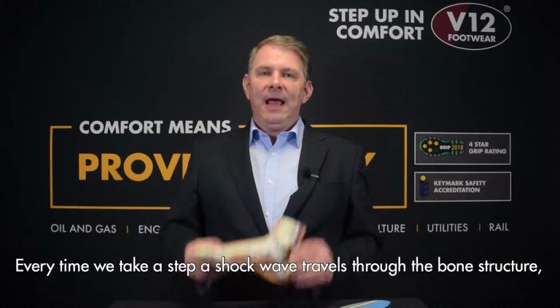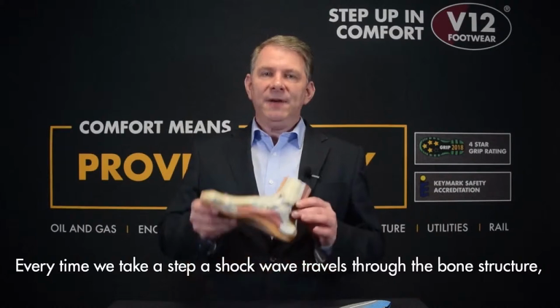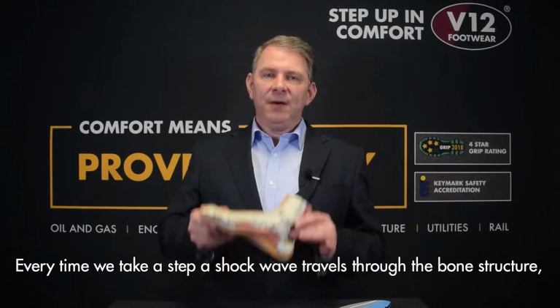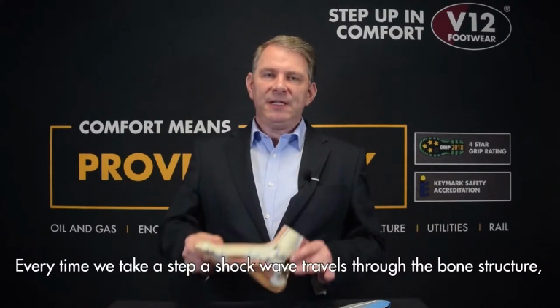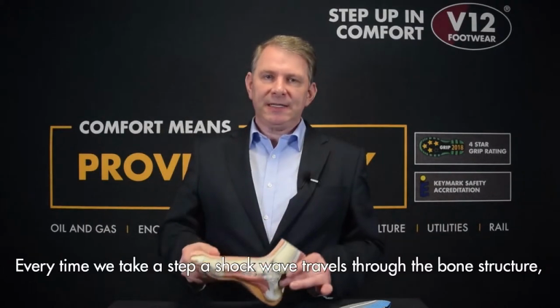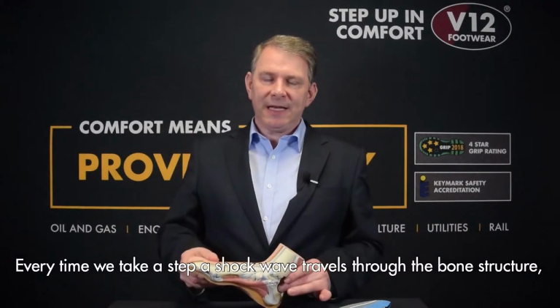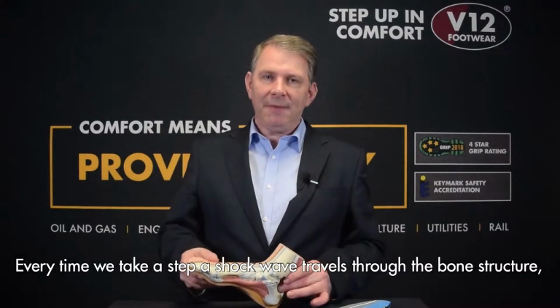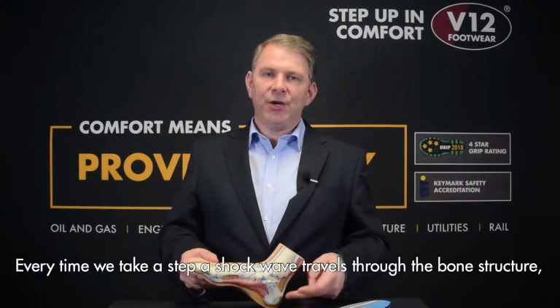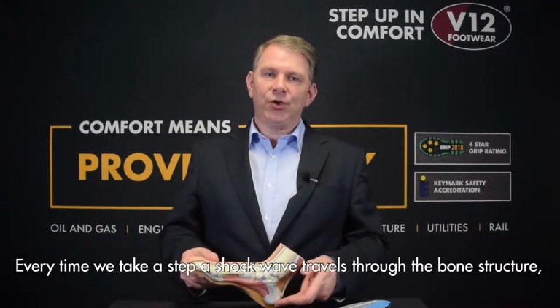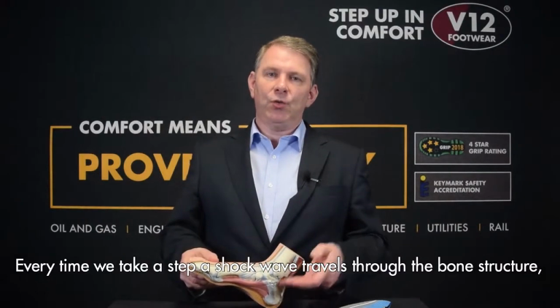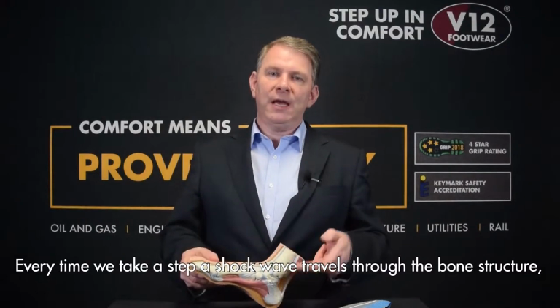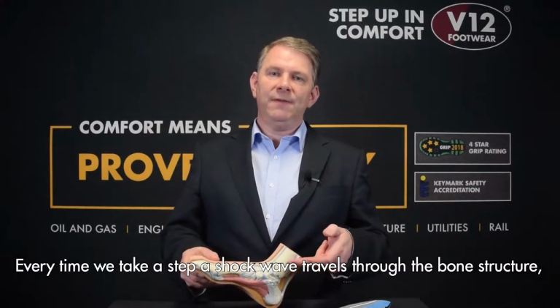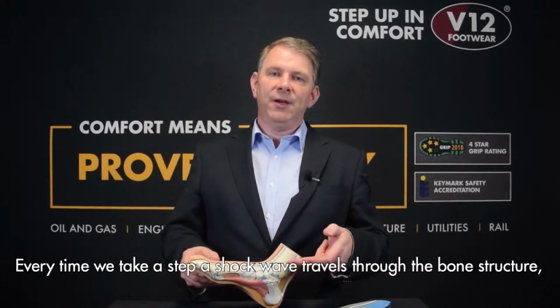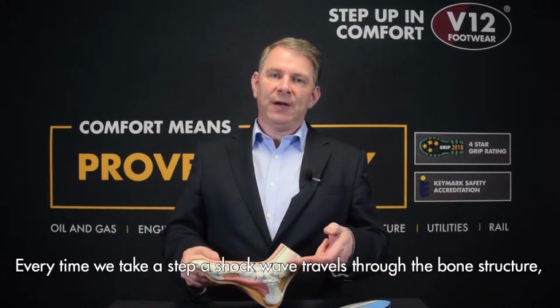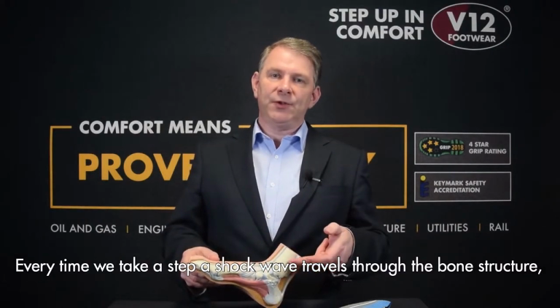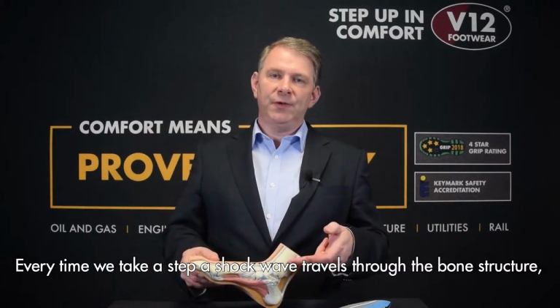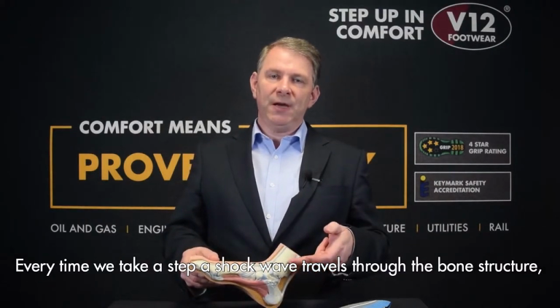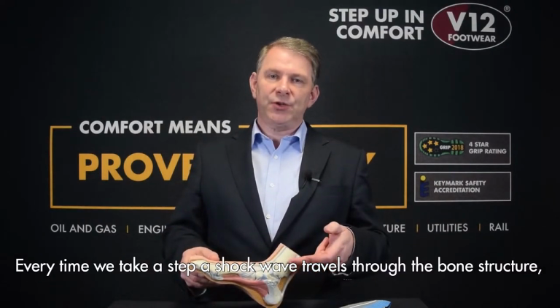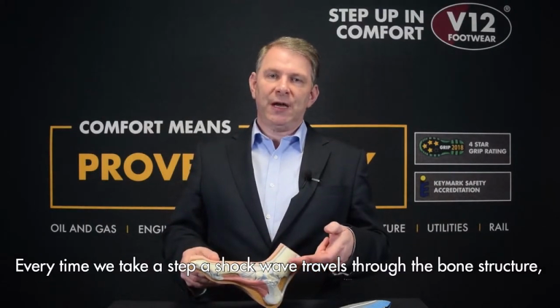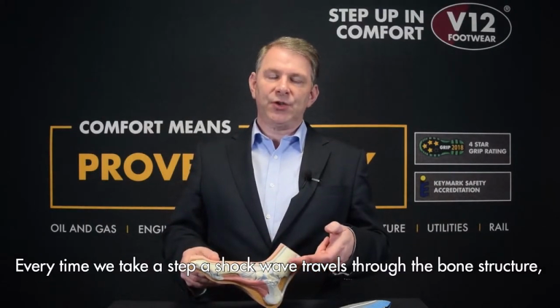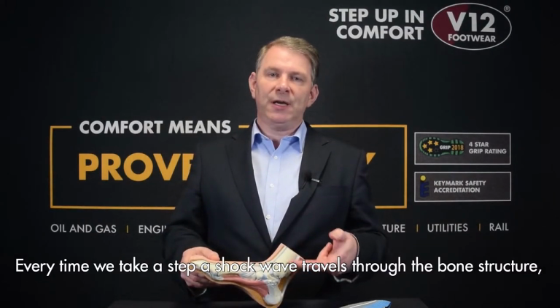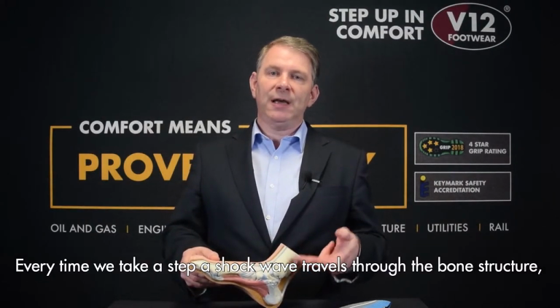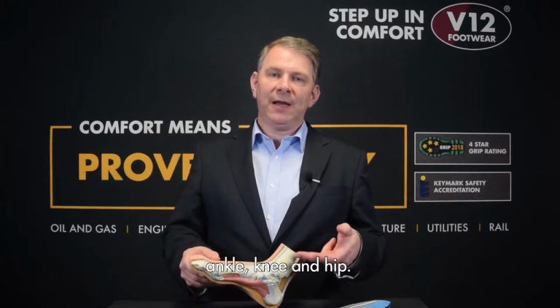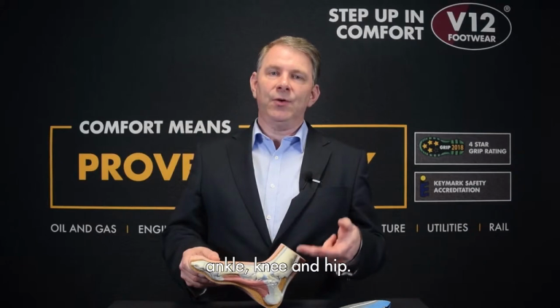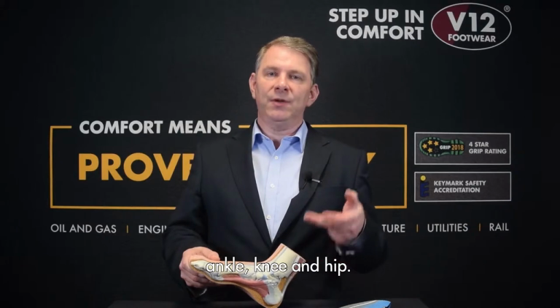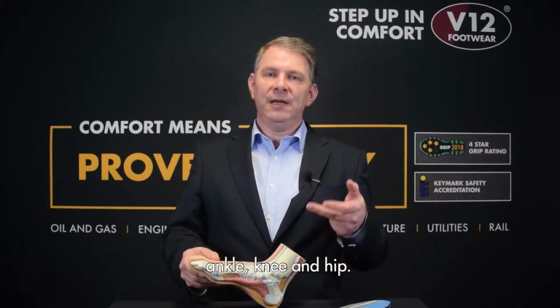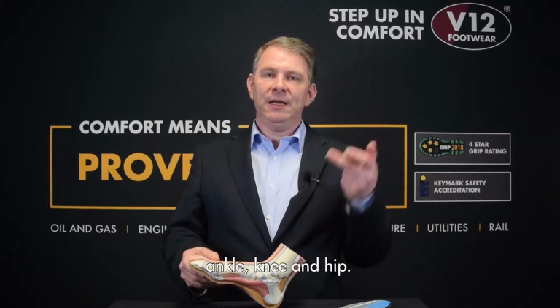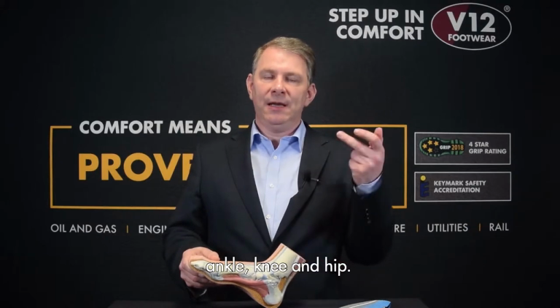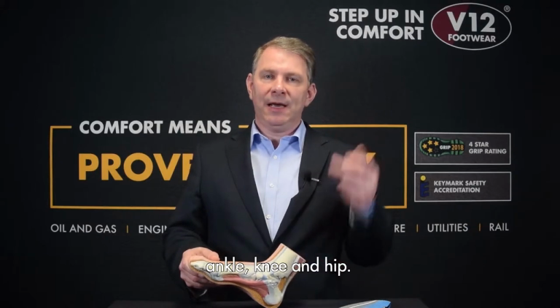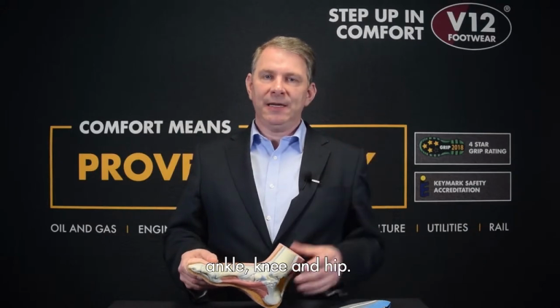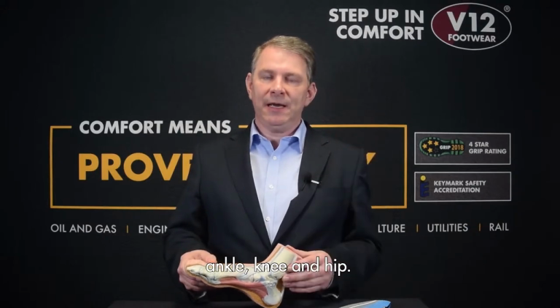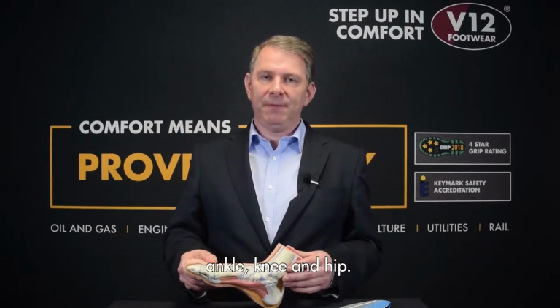Every time we take a step, a shock wave travels through the bone structure, ankle, knee and hip.